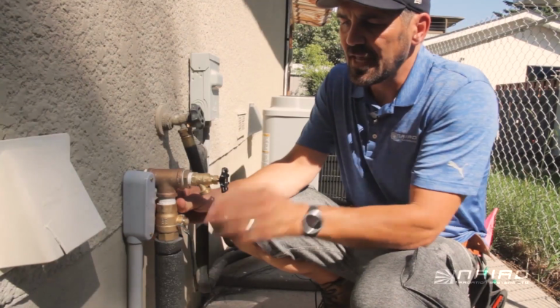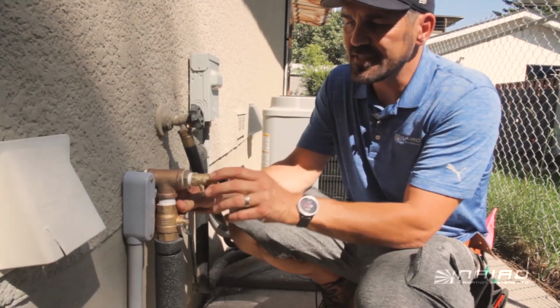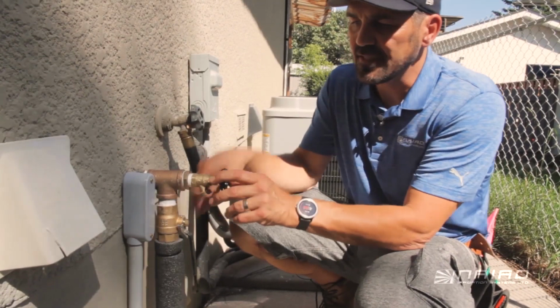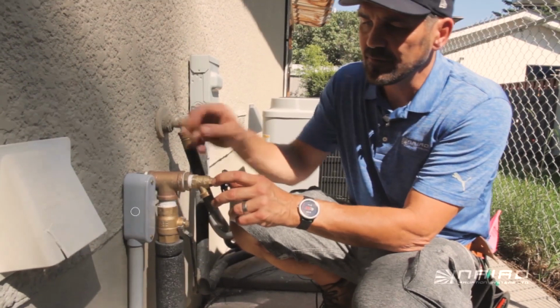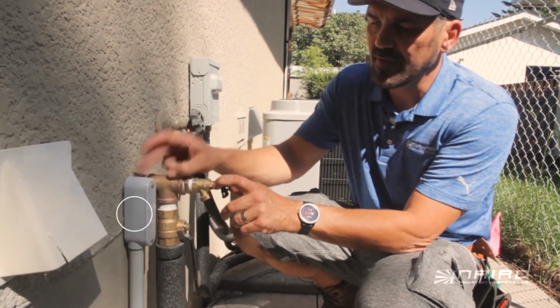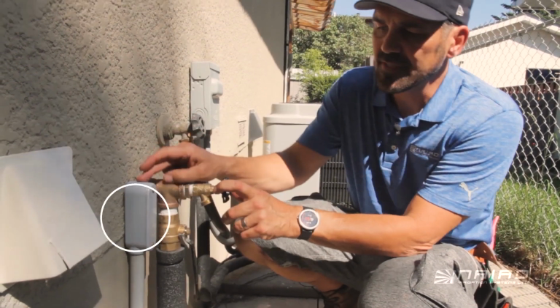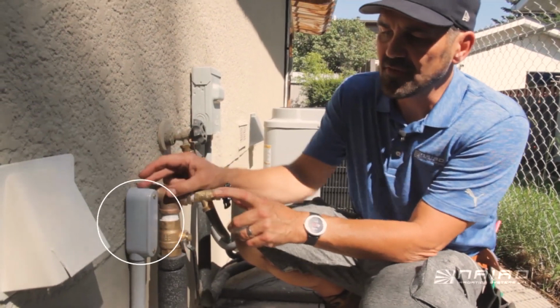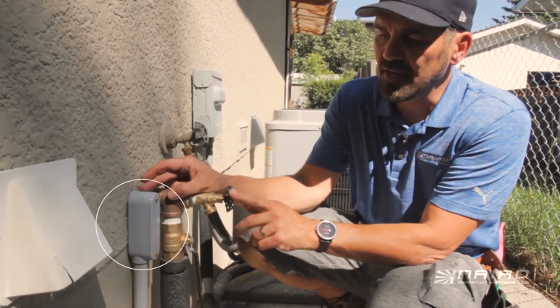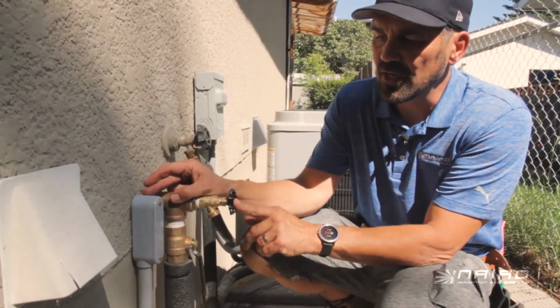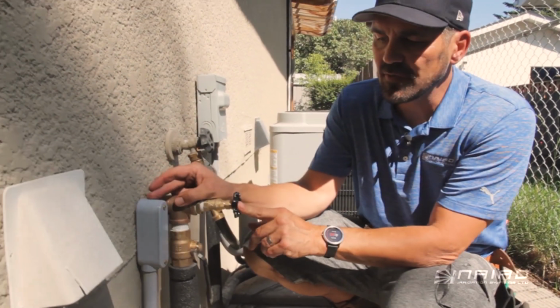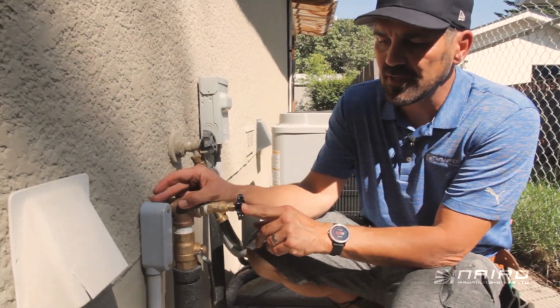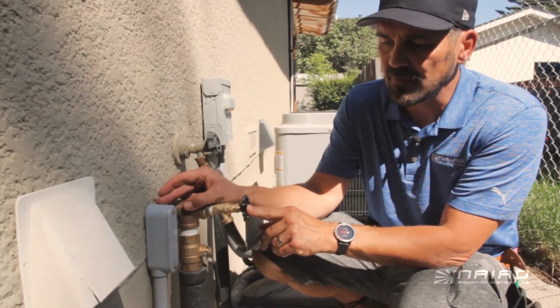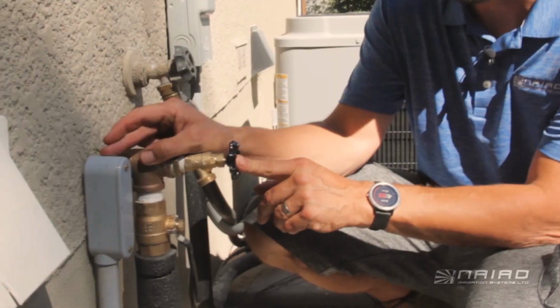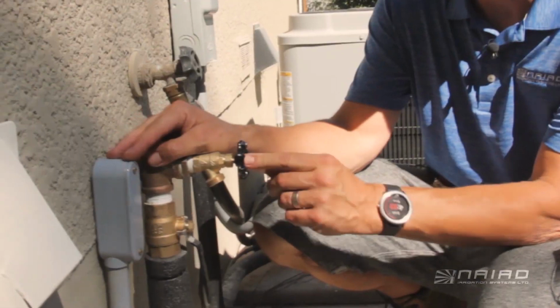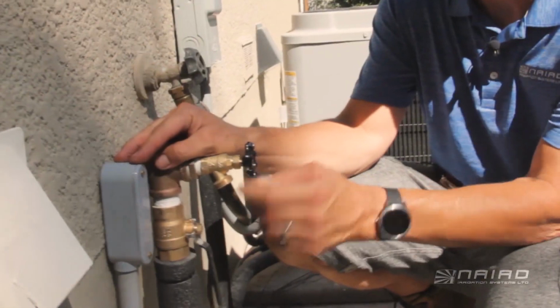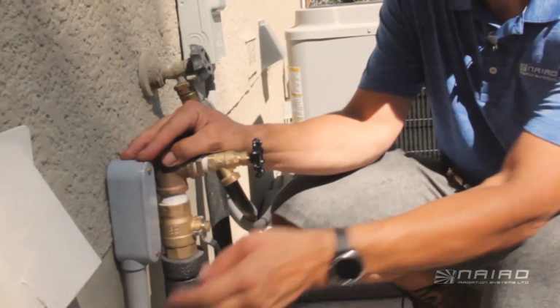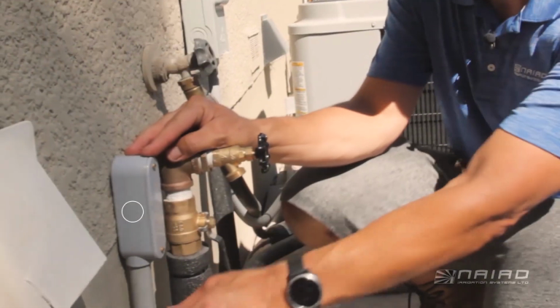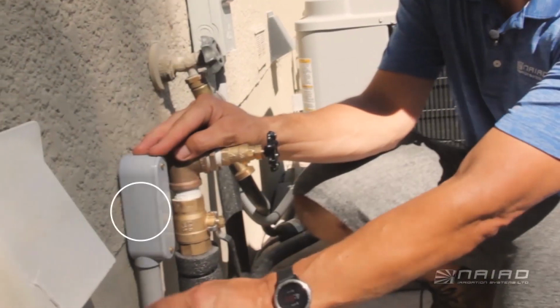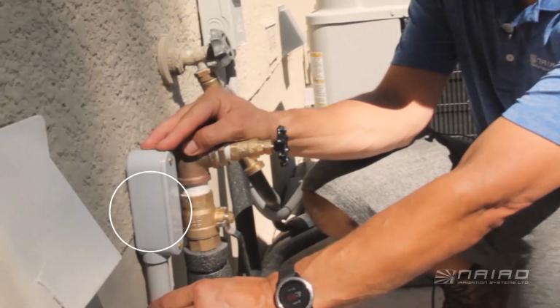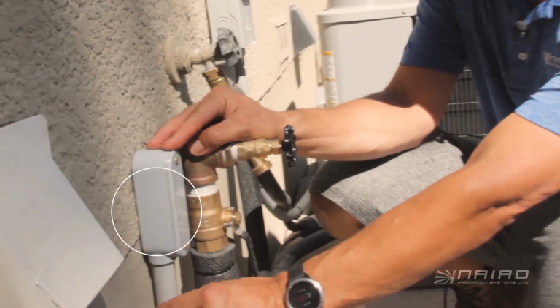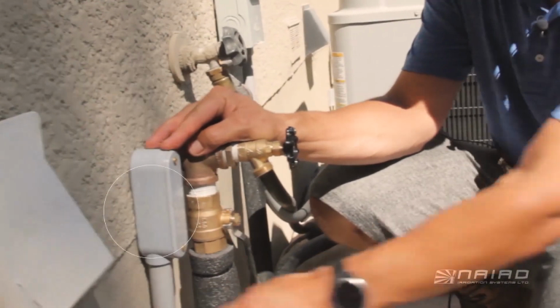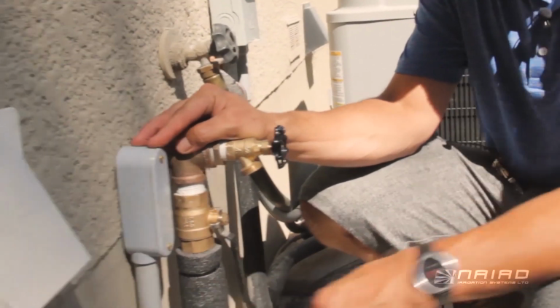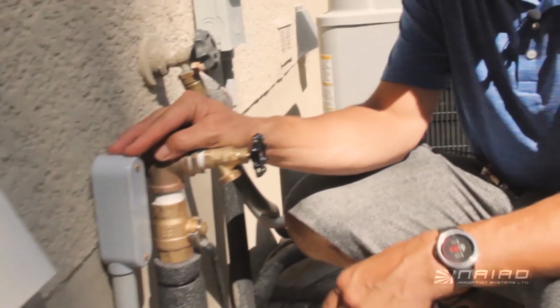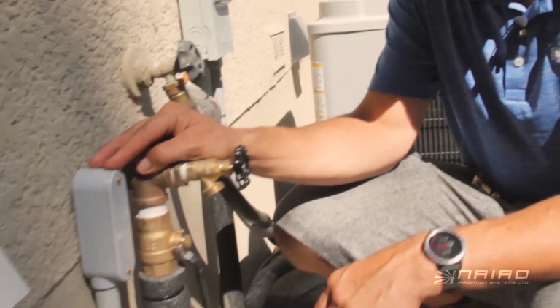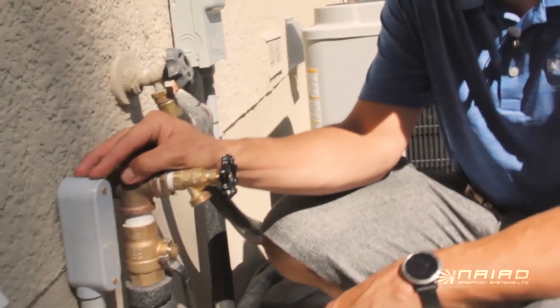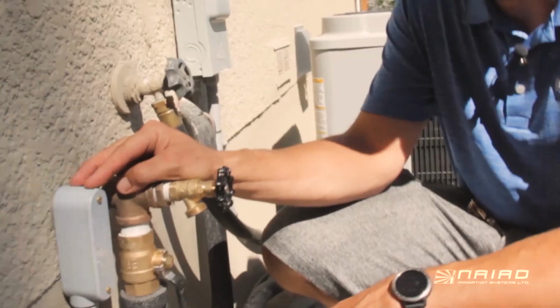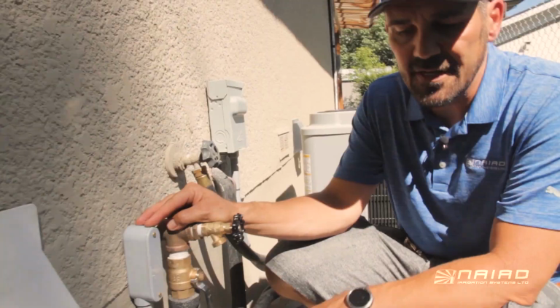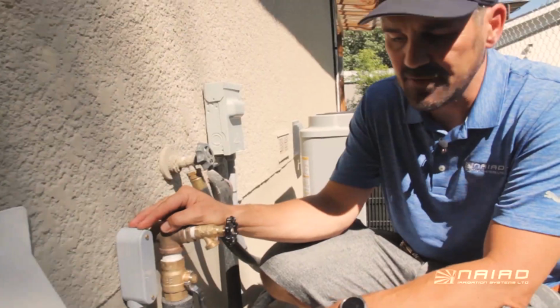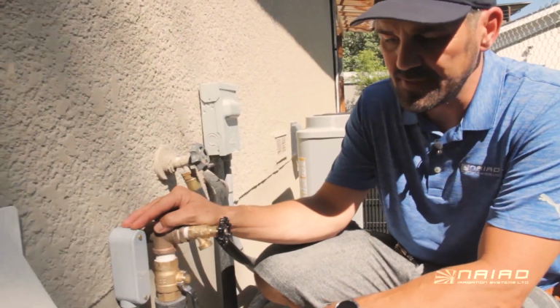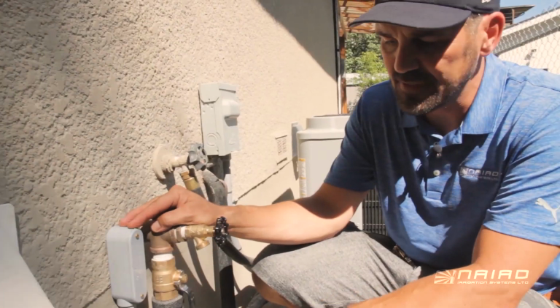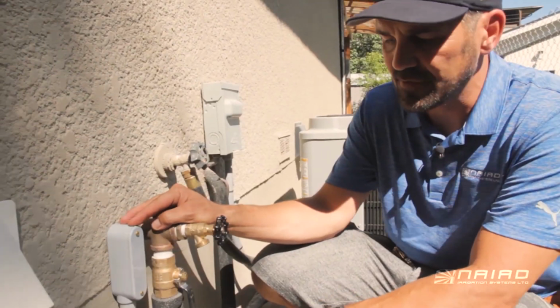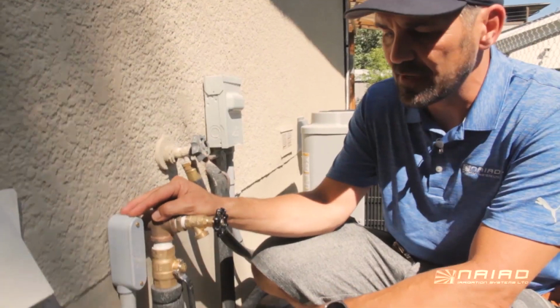Lastly, we have this gray conduit that we run for the wires. The wire is nice and protected as it goes into the ground.